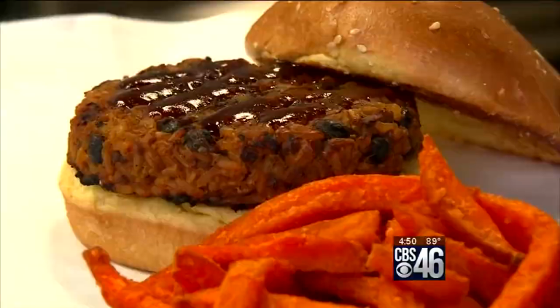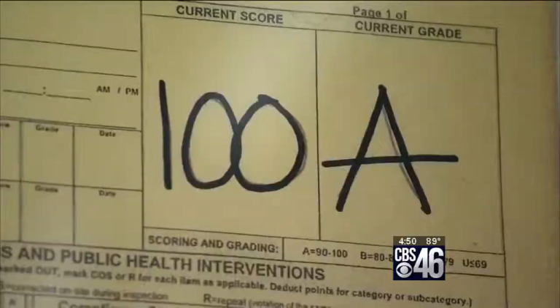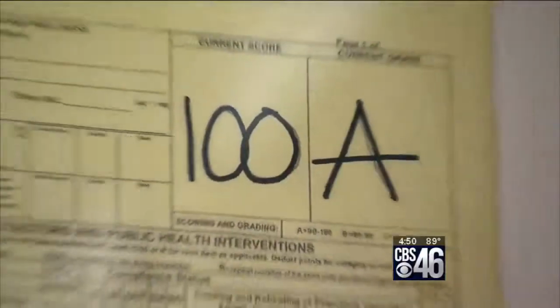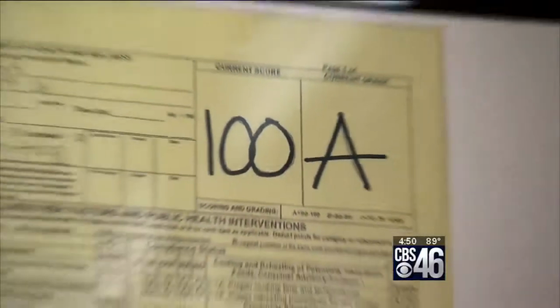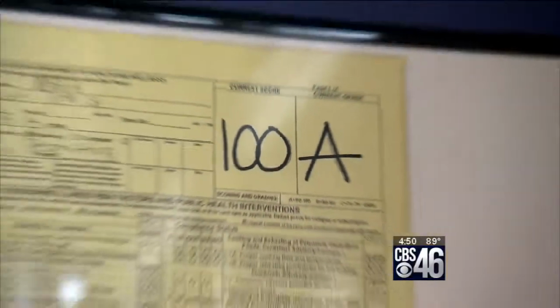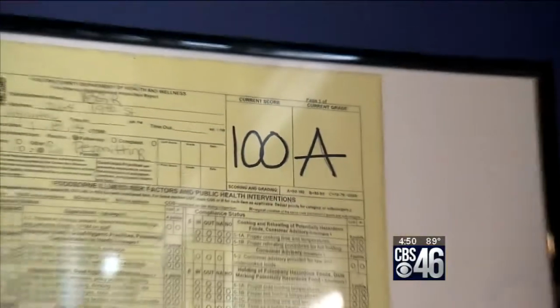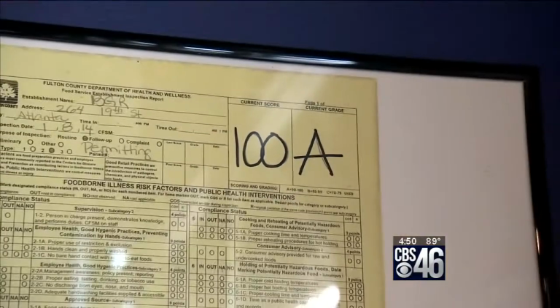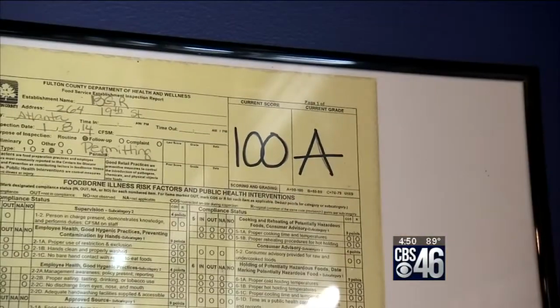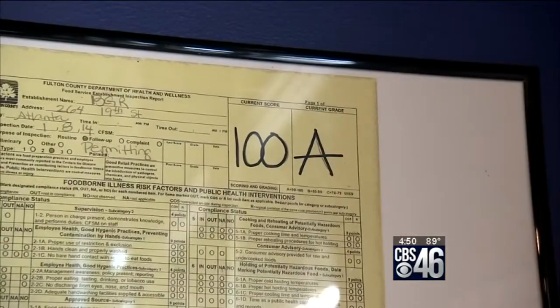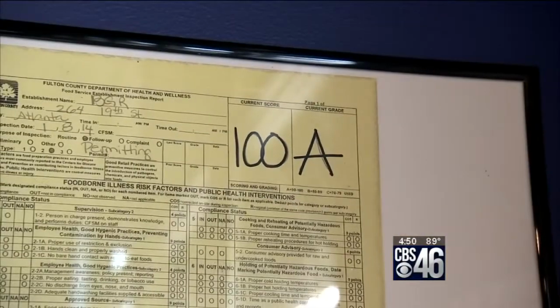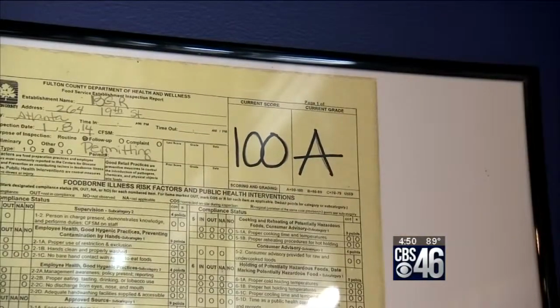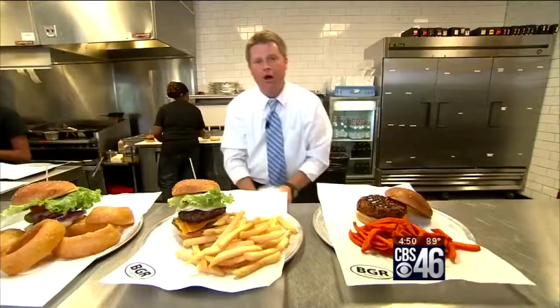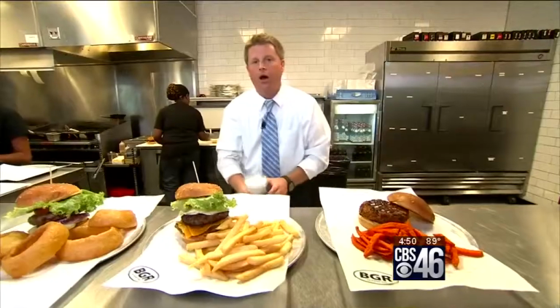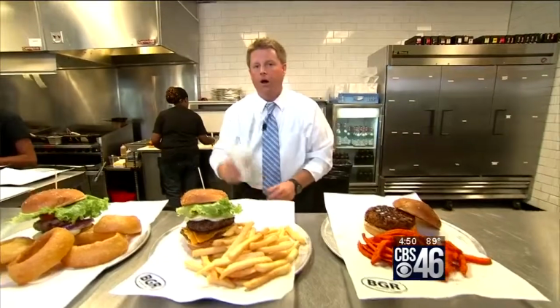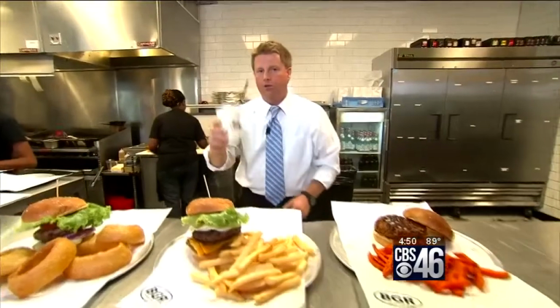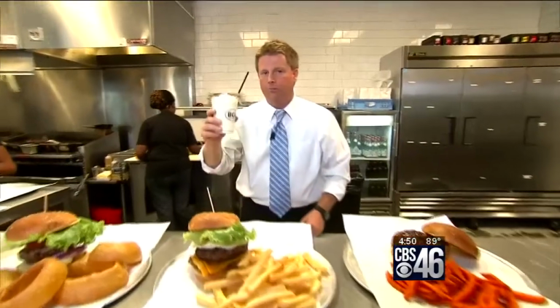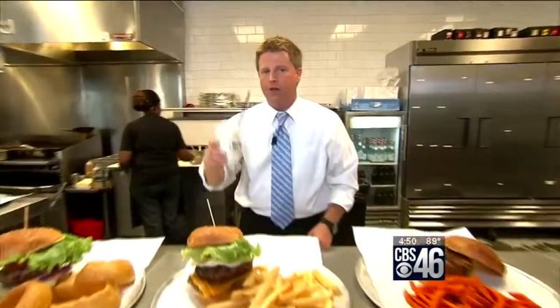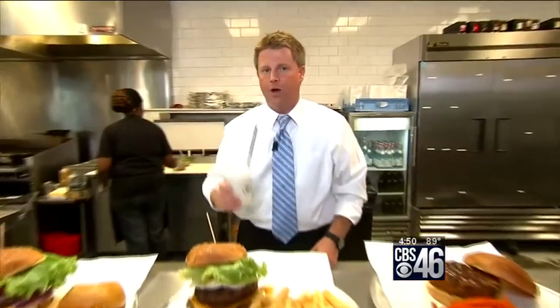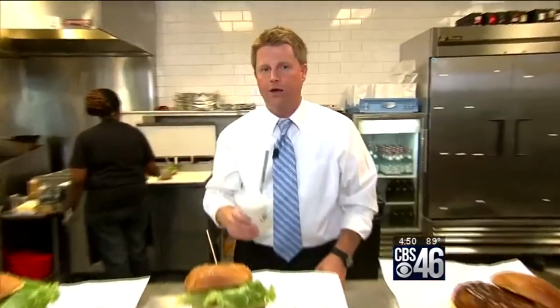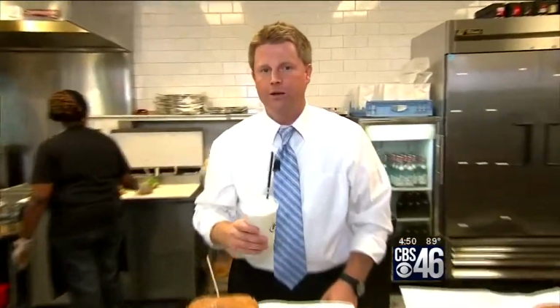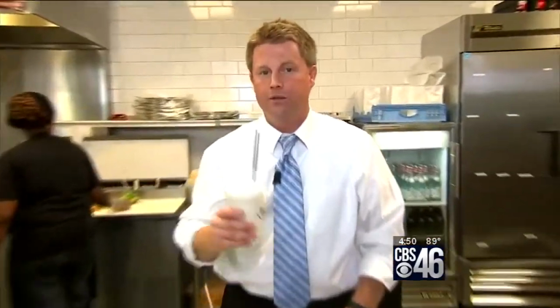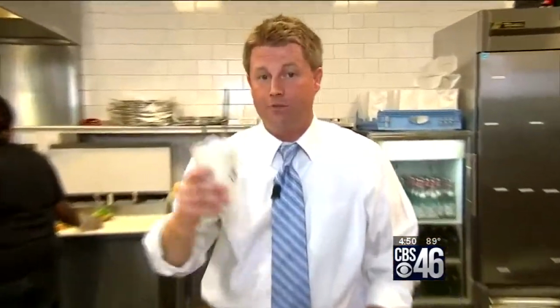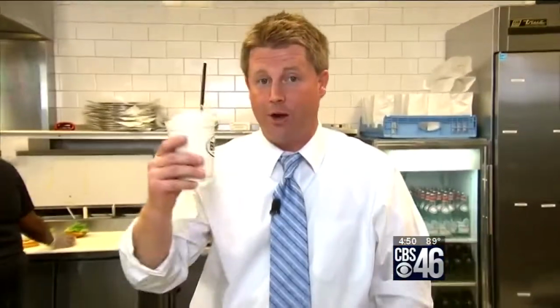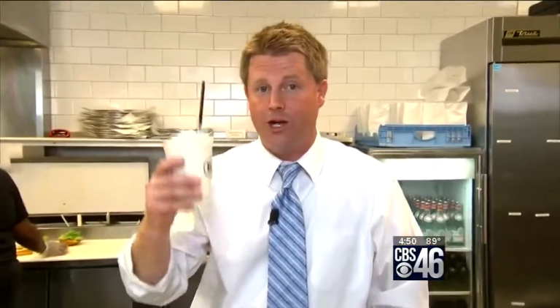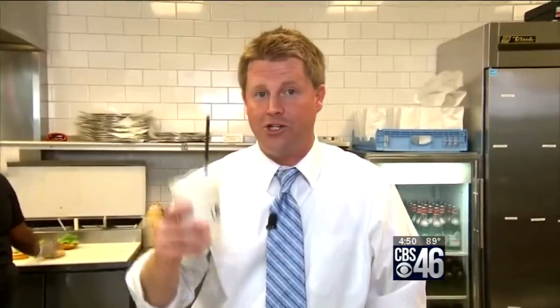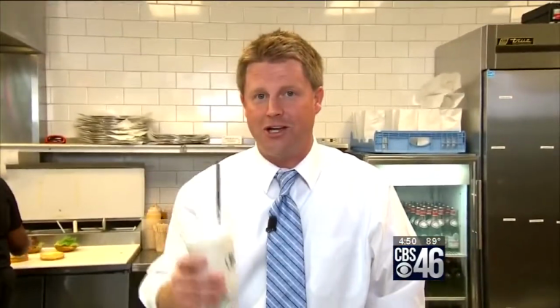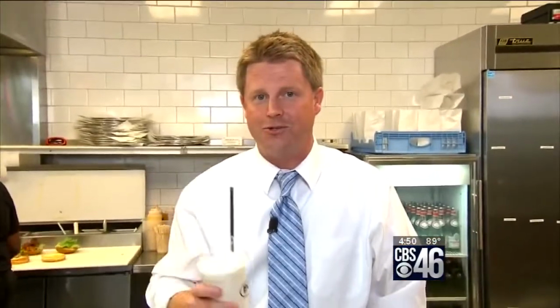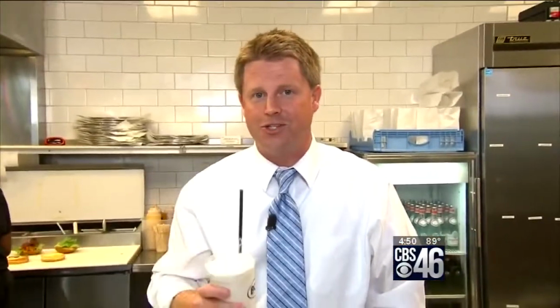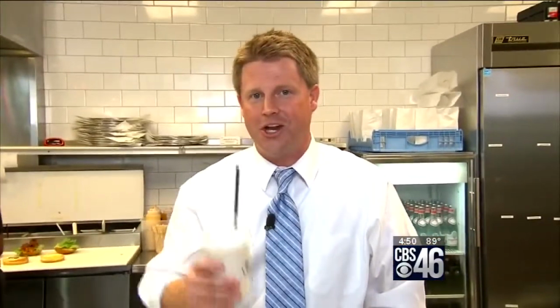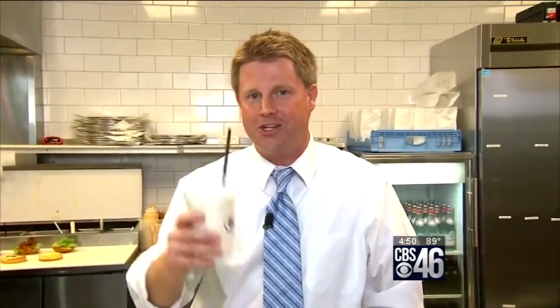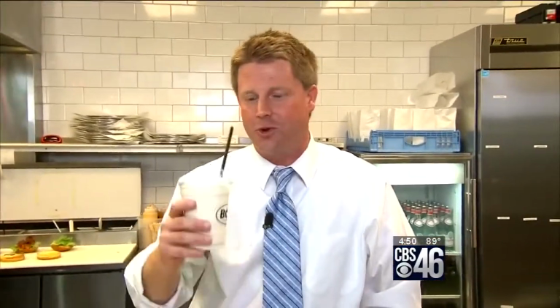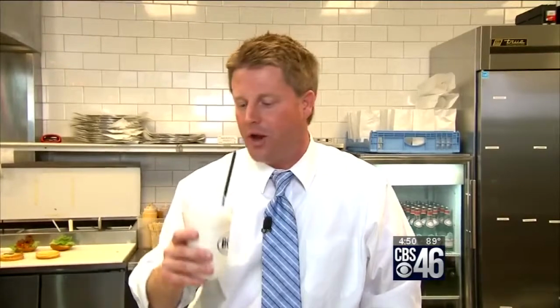And they've got a 100 on their health inspection score. Oh, and by the way, they've got great shakes. We'll see you next week.